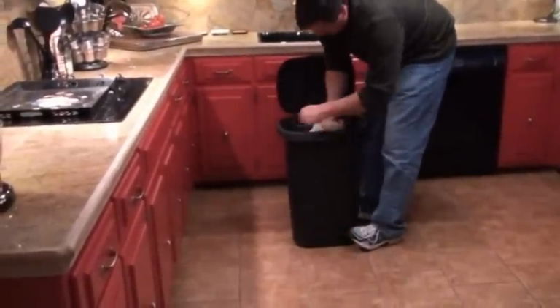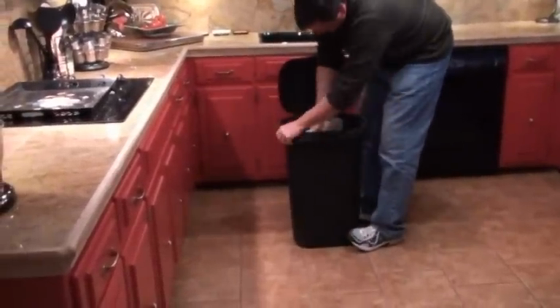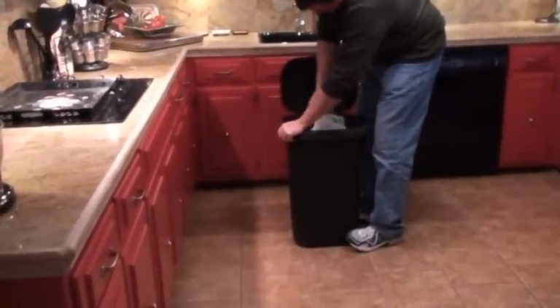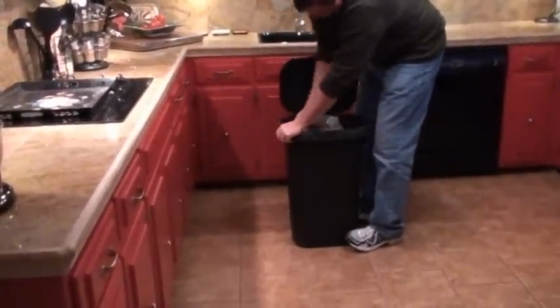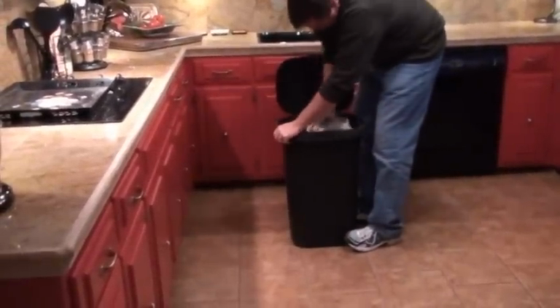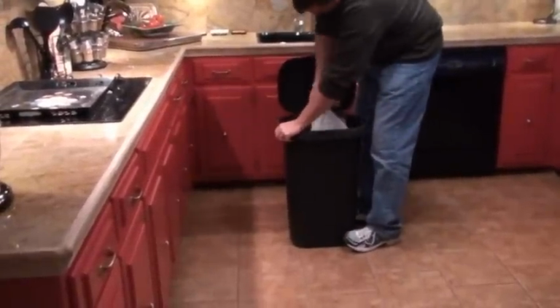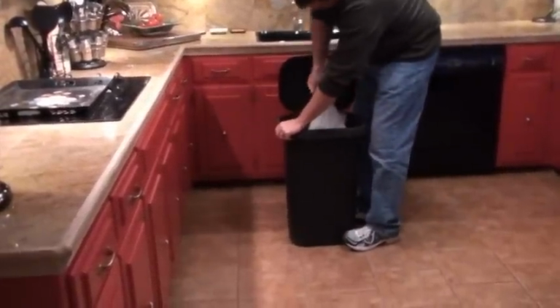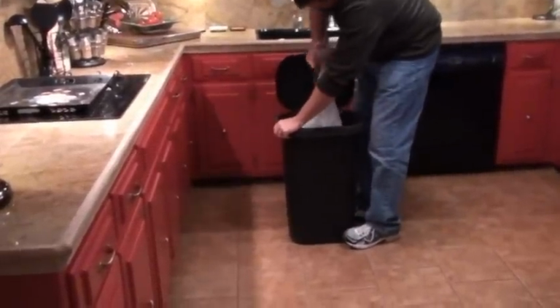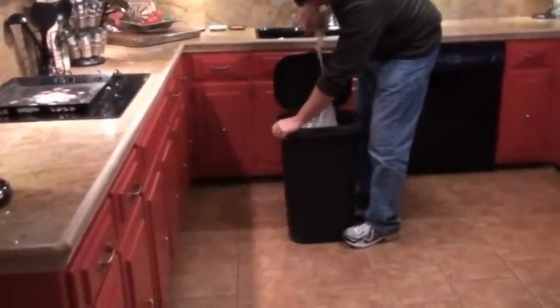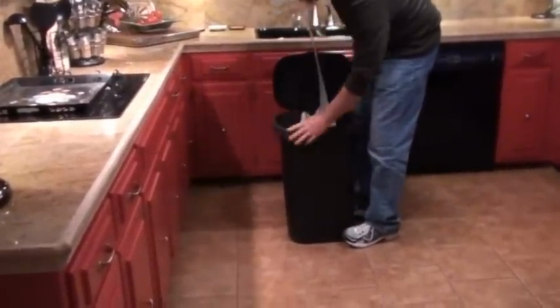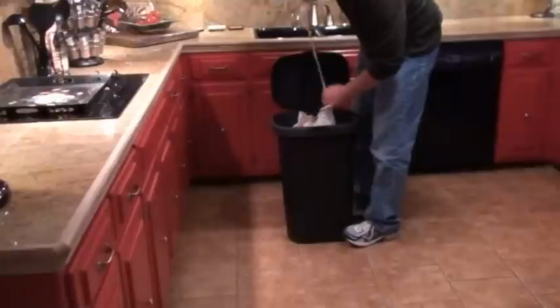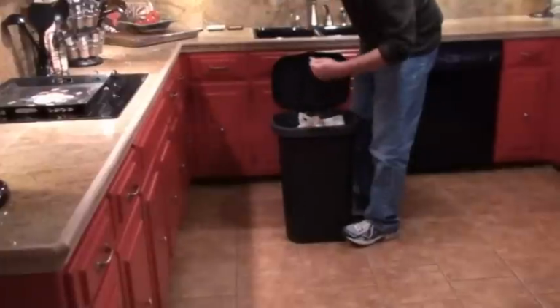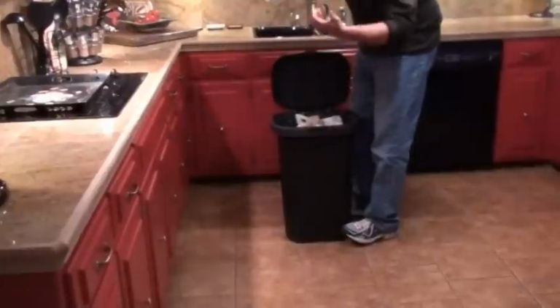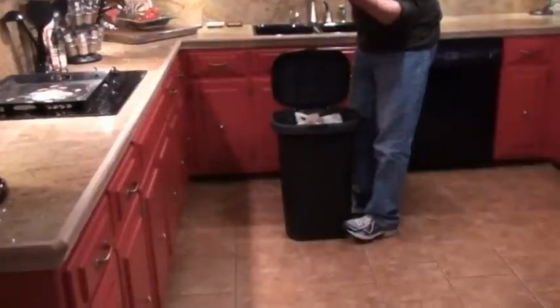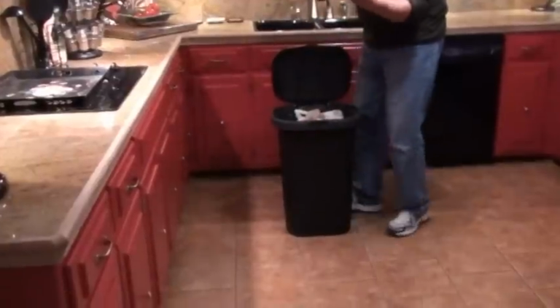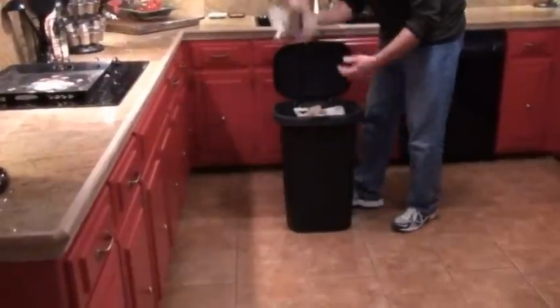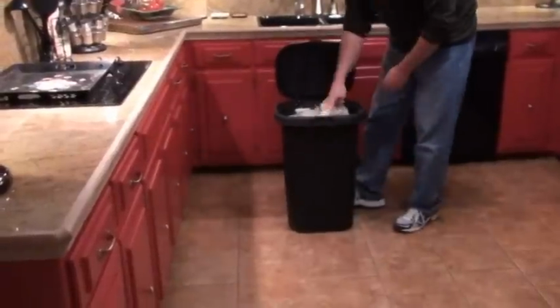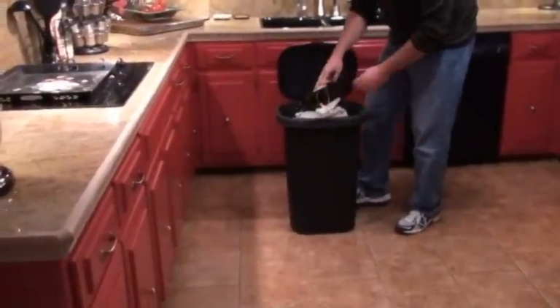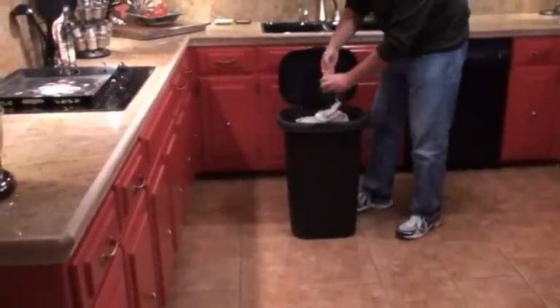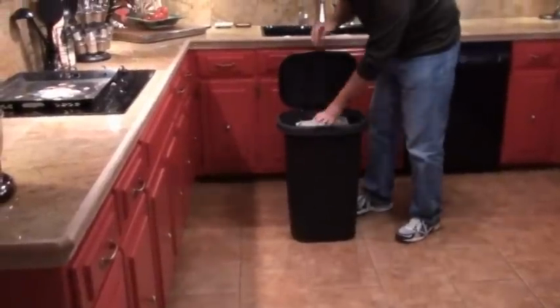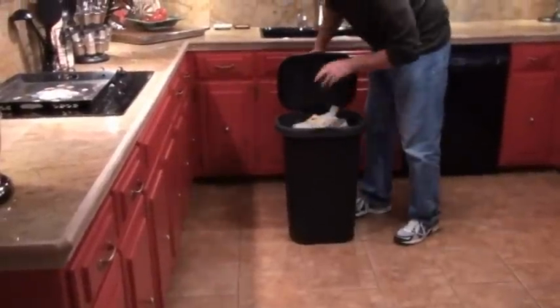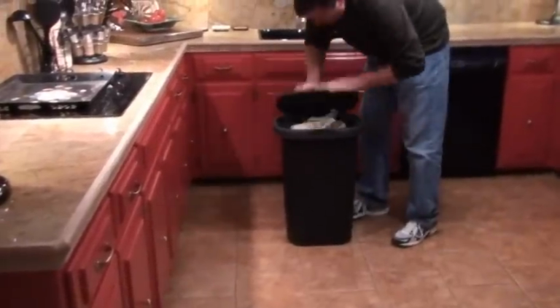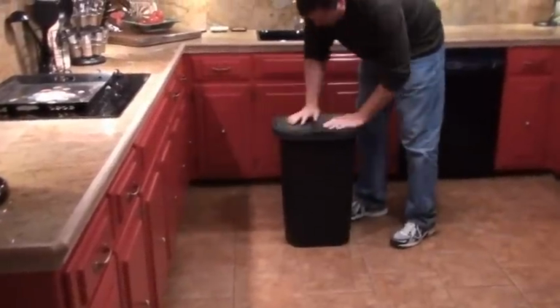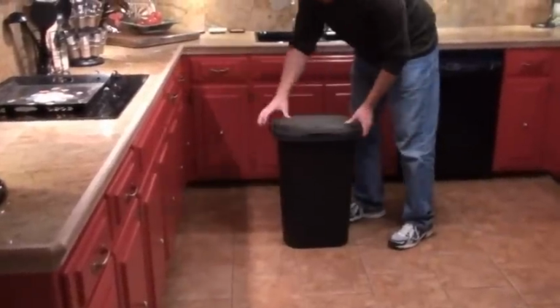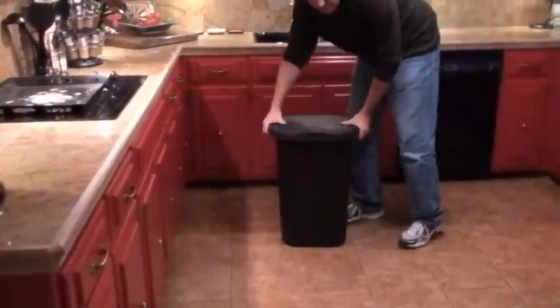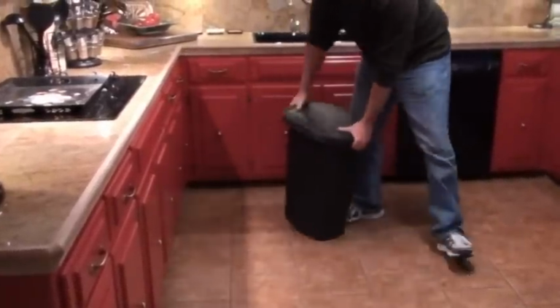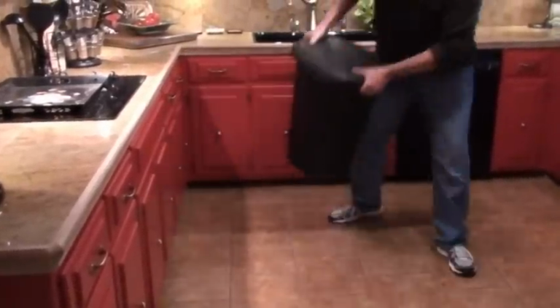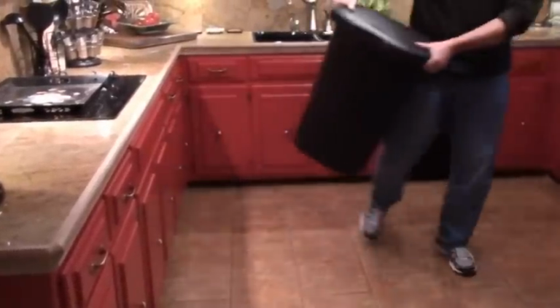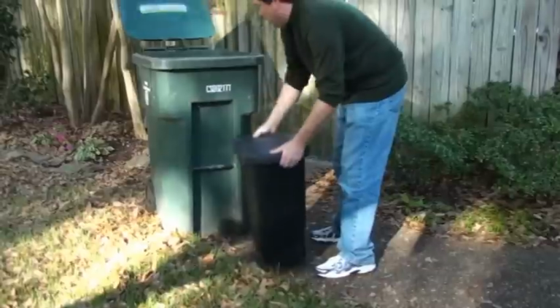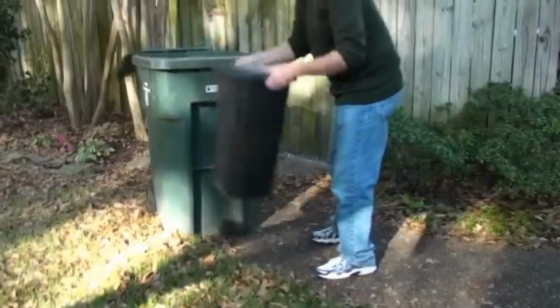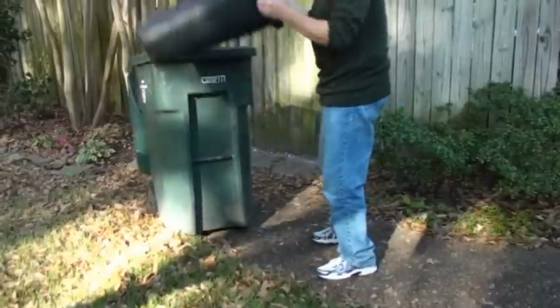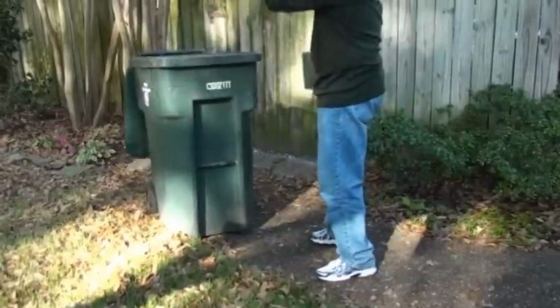Are you sick of the frustration and stress of taking the garbage out? Do you just want to throw the whole thing out and start over again?